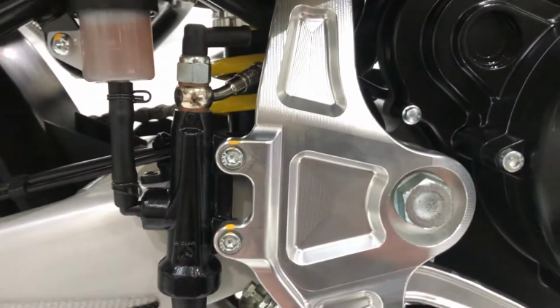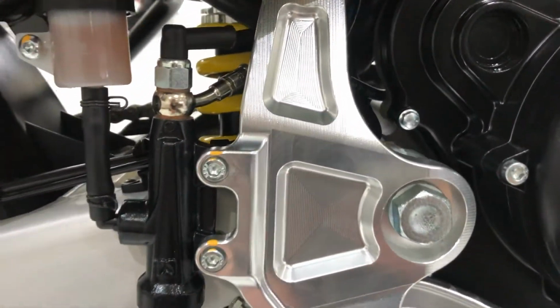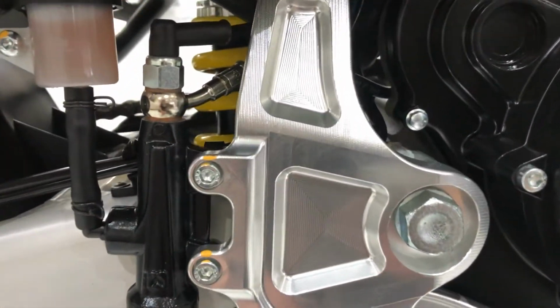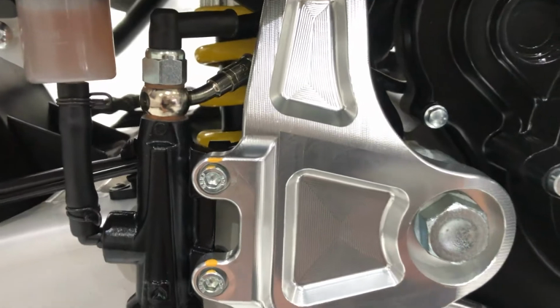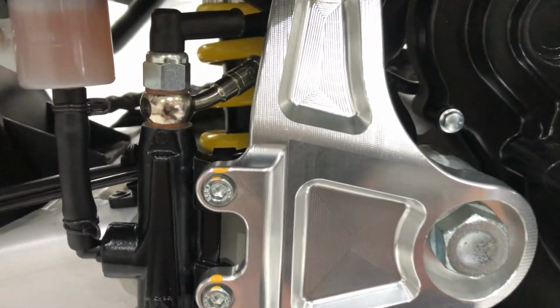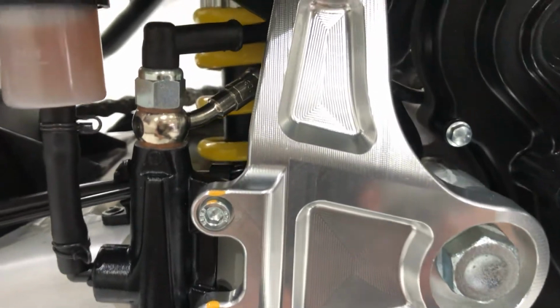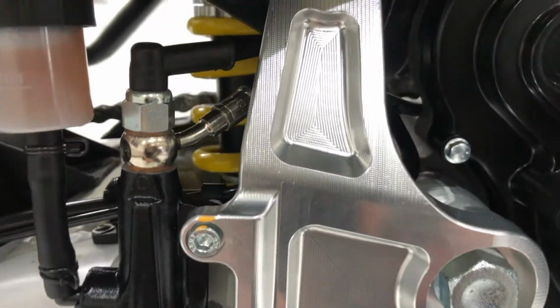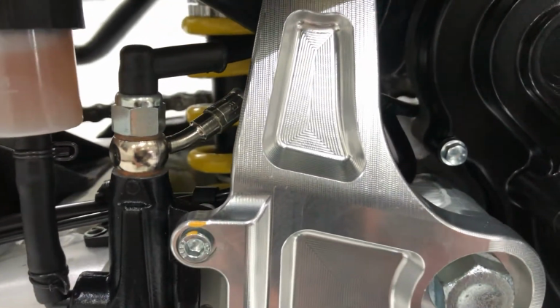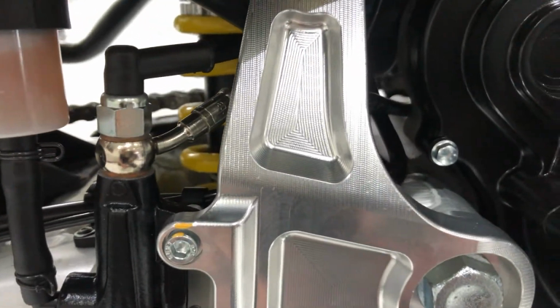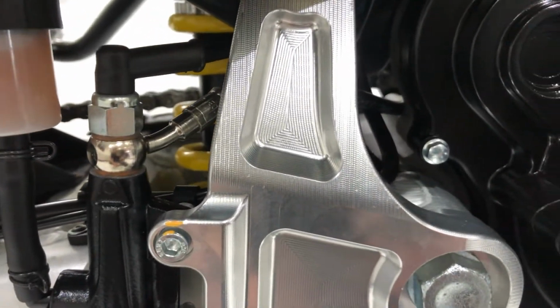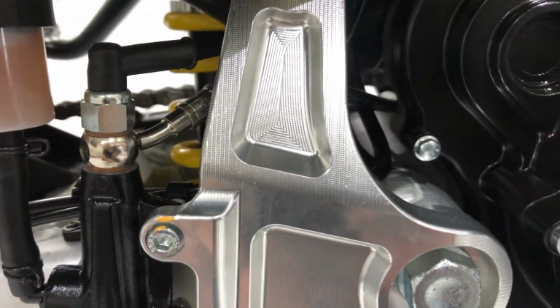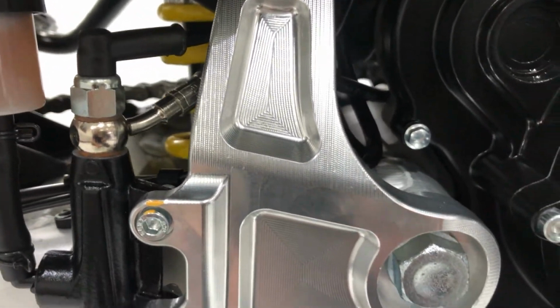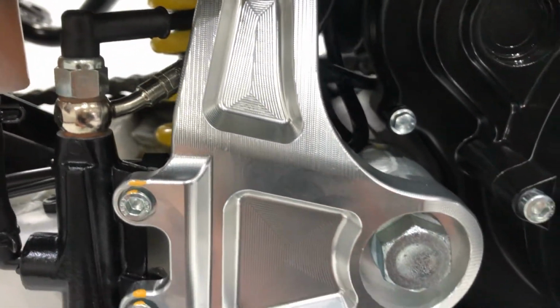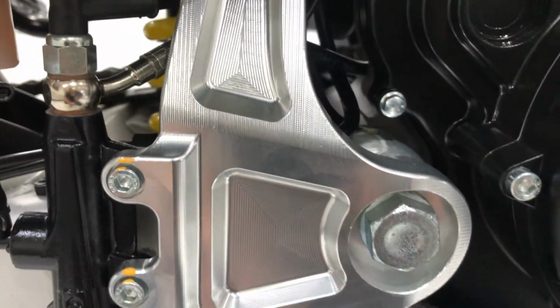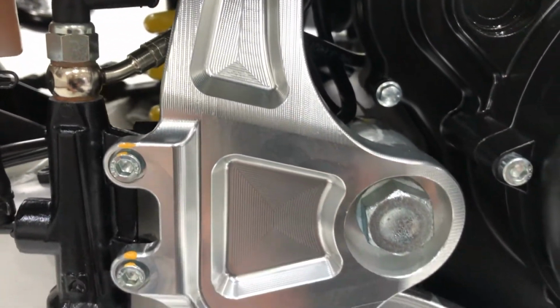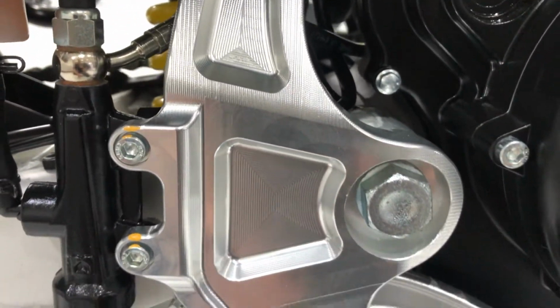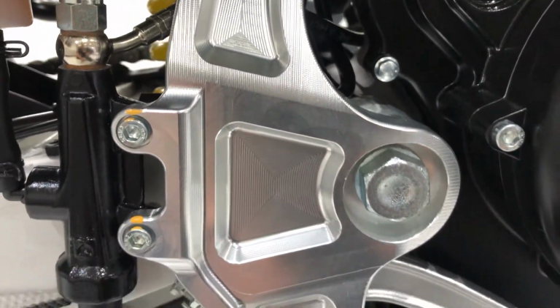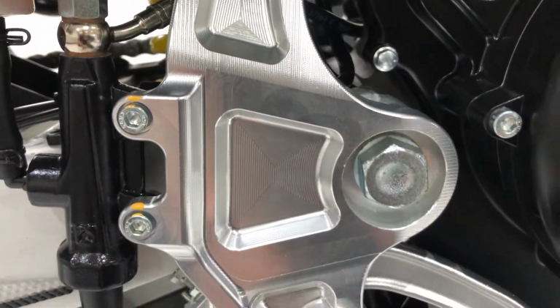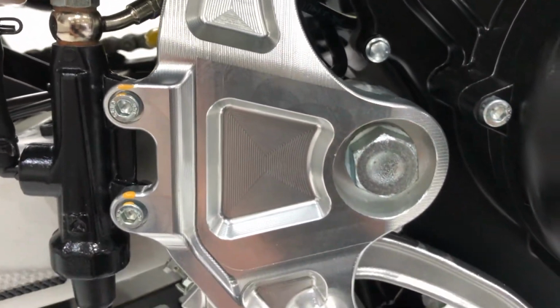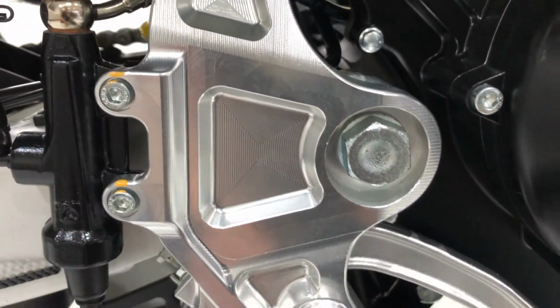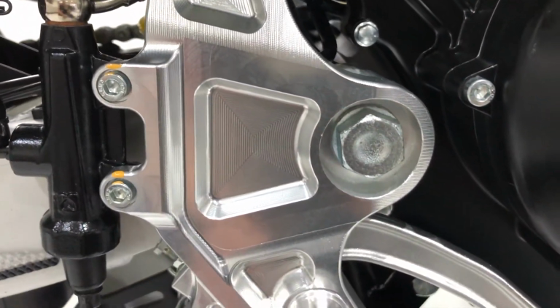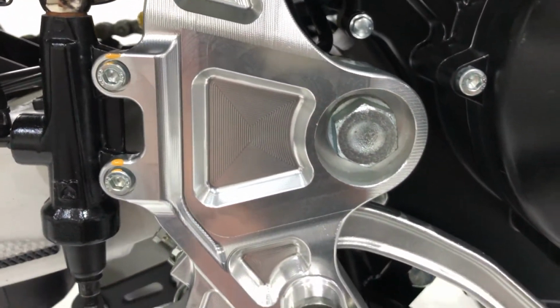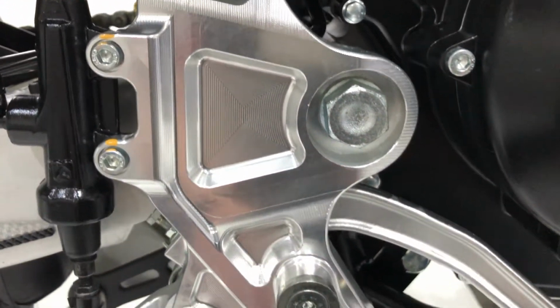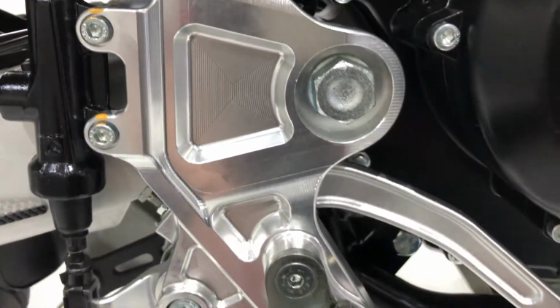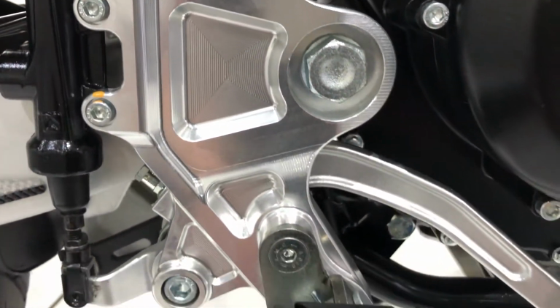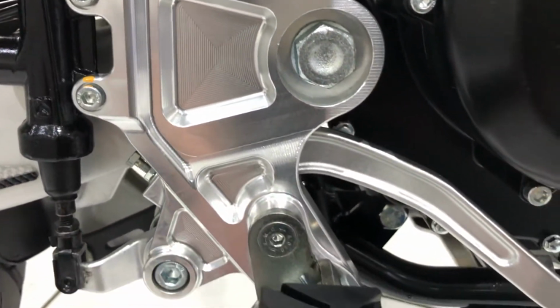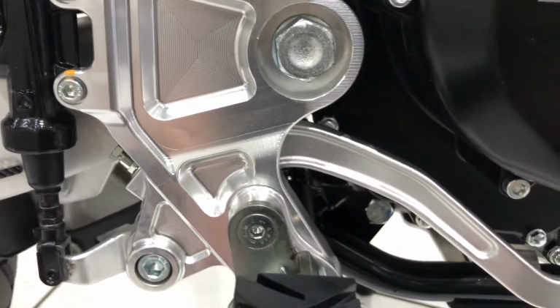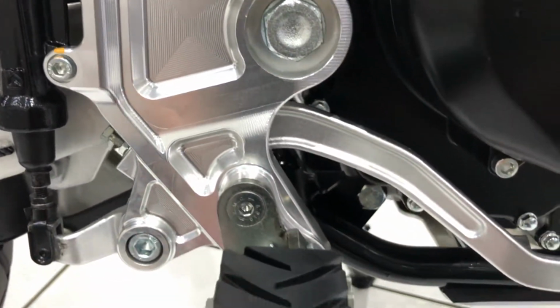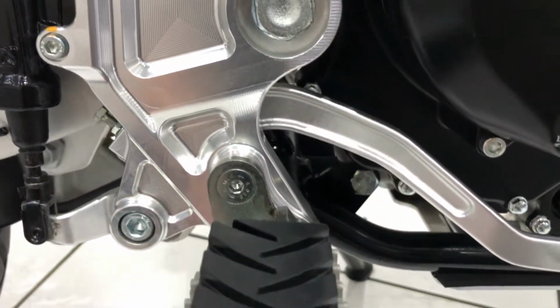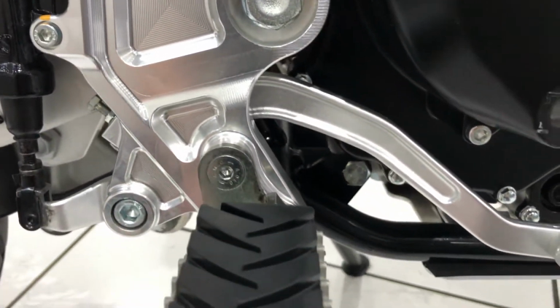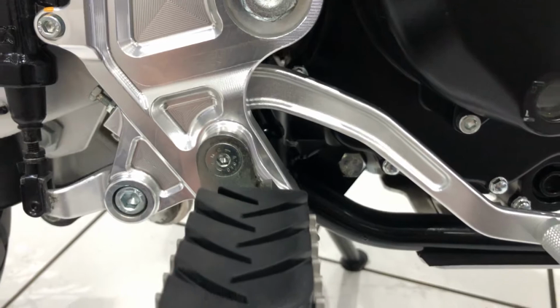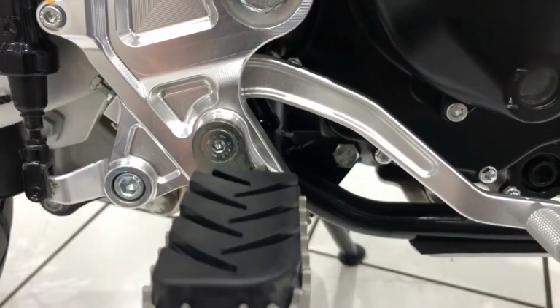Even all that — it's not cast, it's machined alloy. Looks lovely.